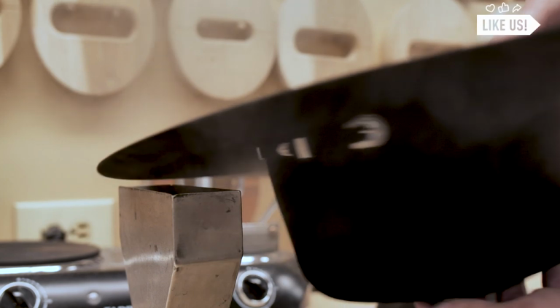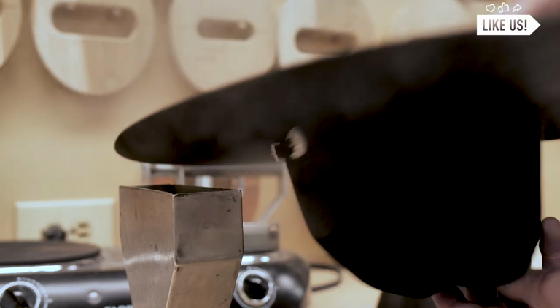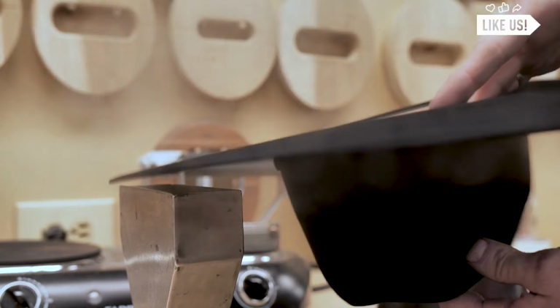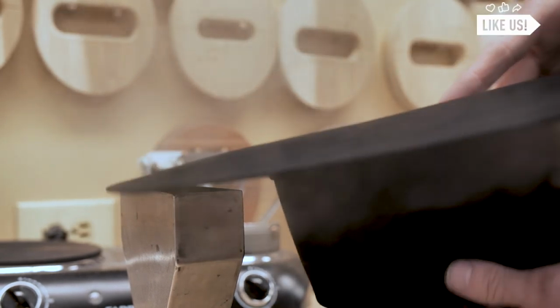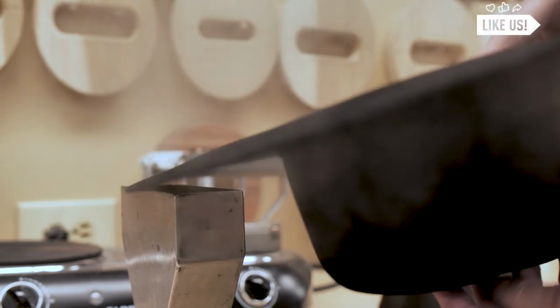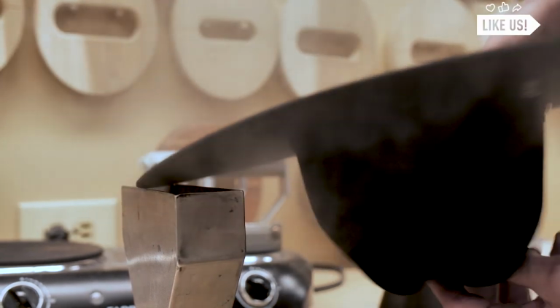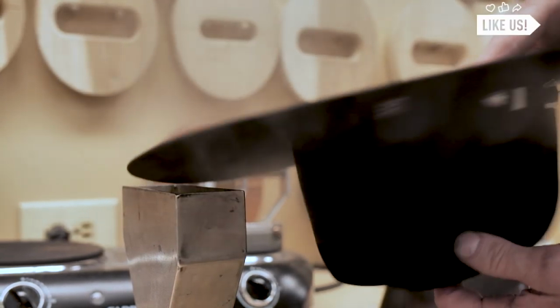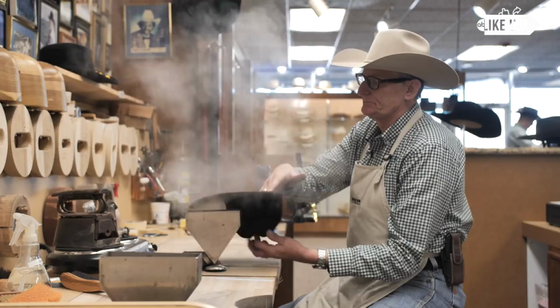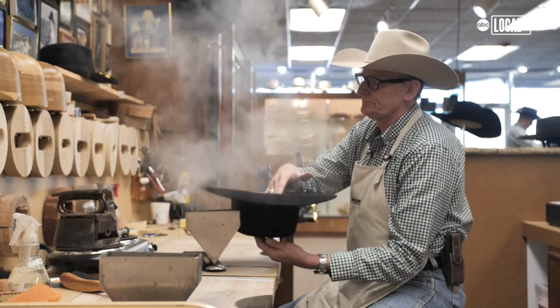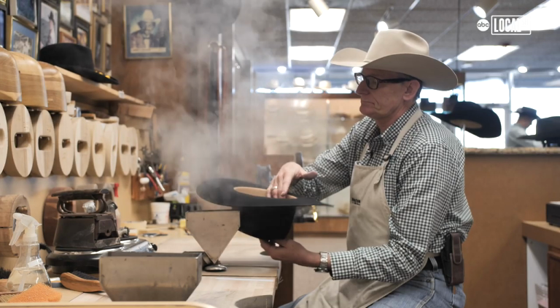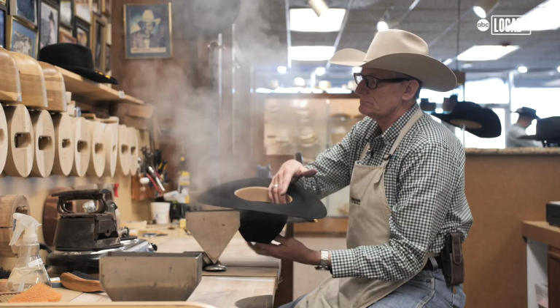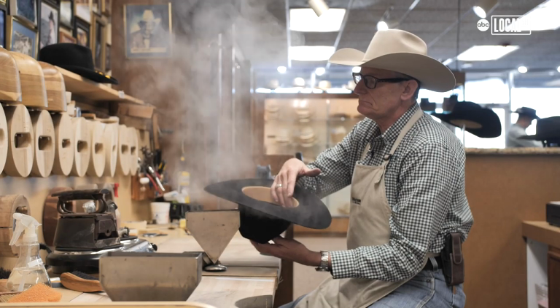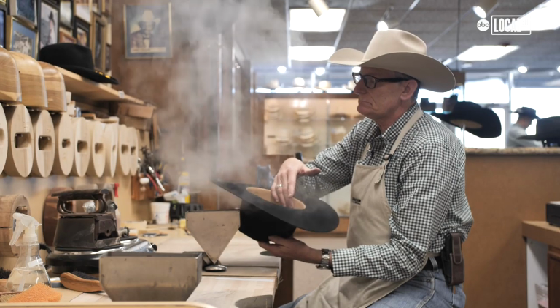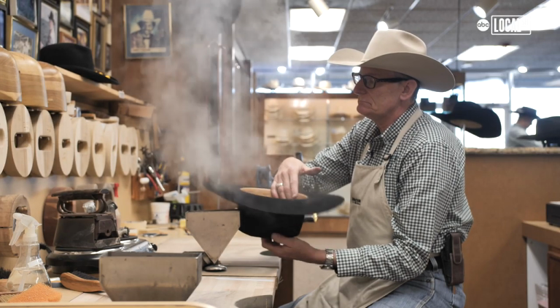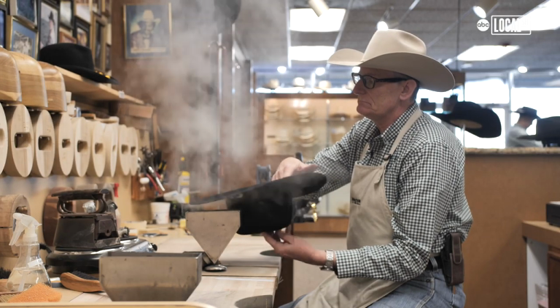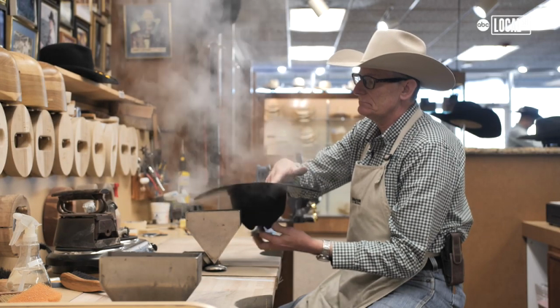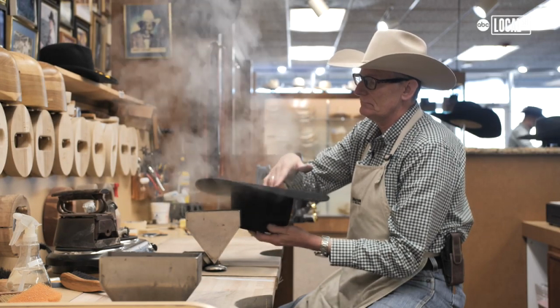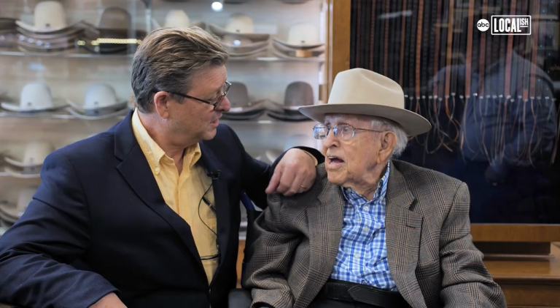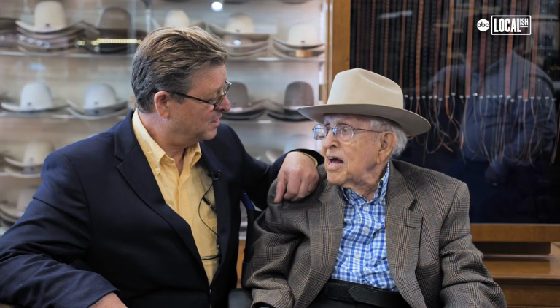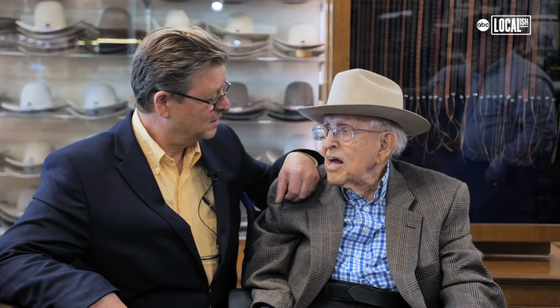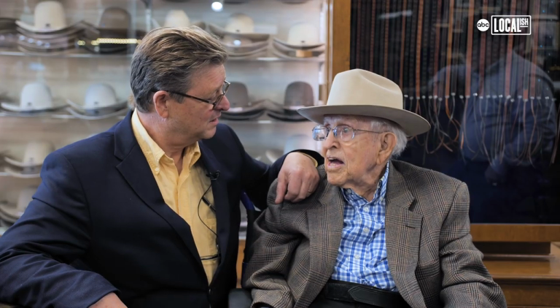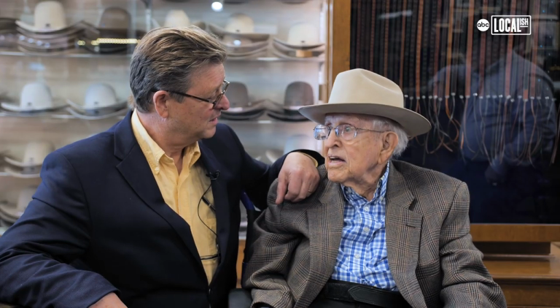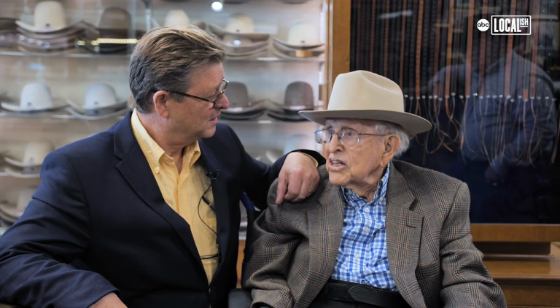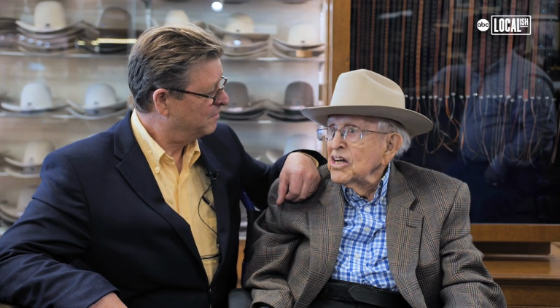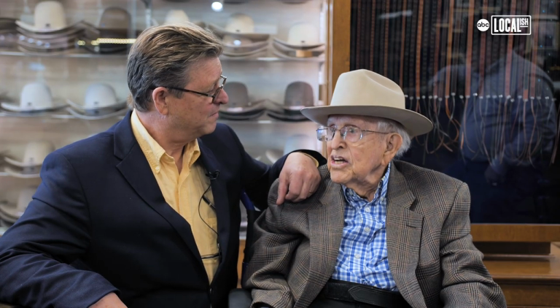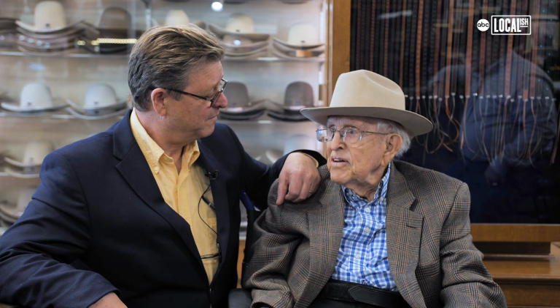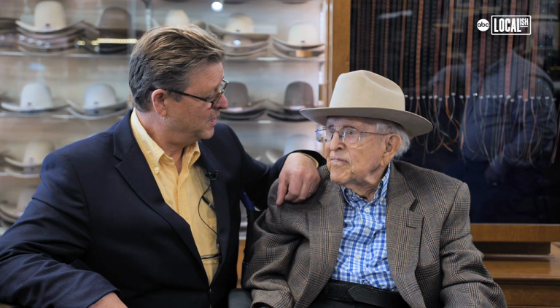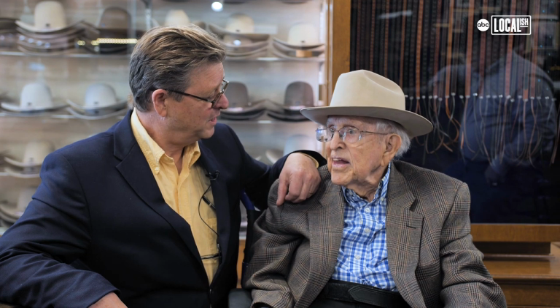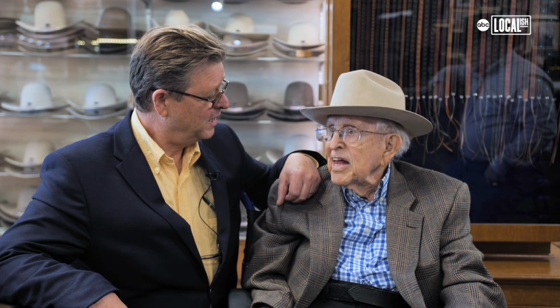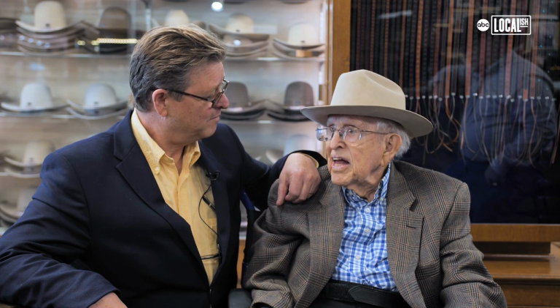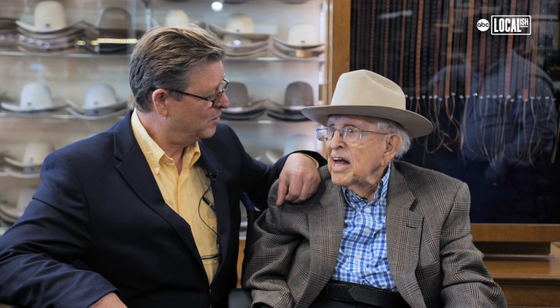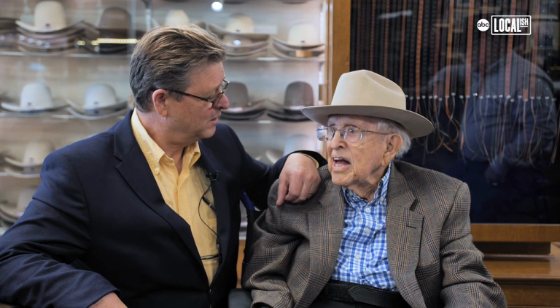We custom fit and custom shape hats. It looks good on you. They freshened it up for you.